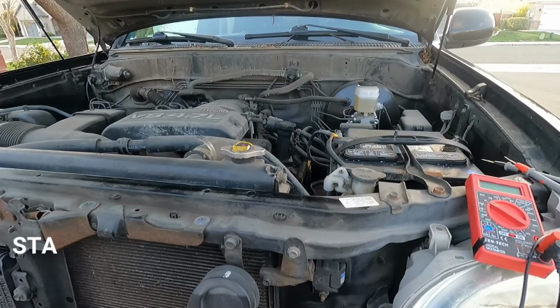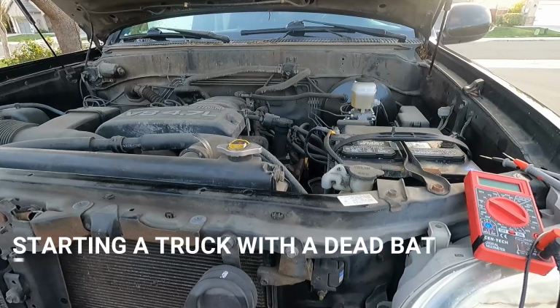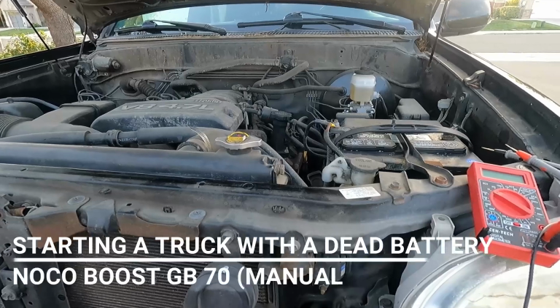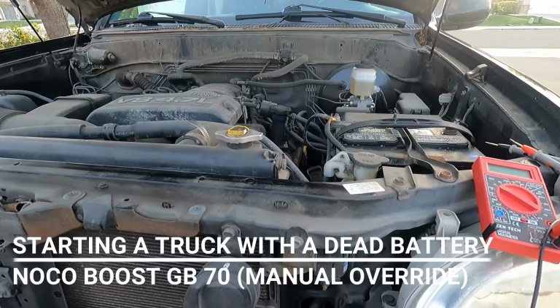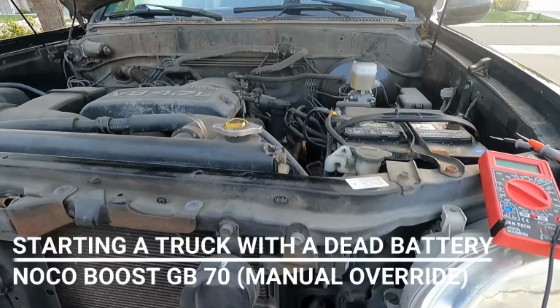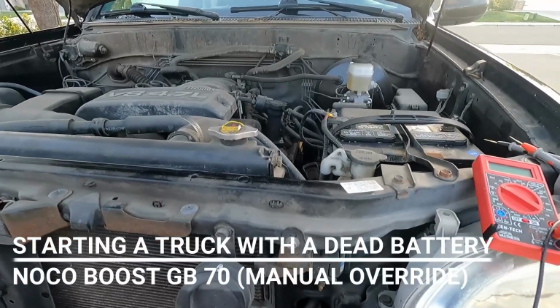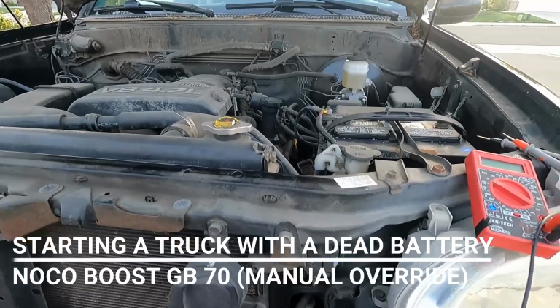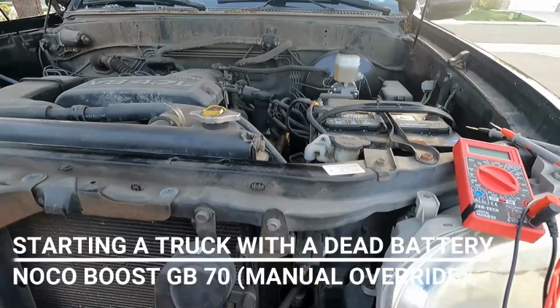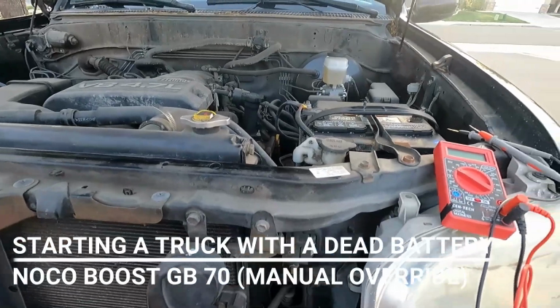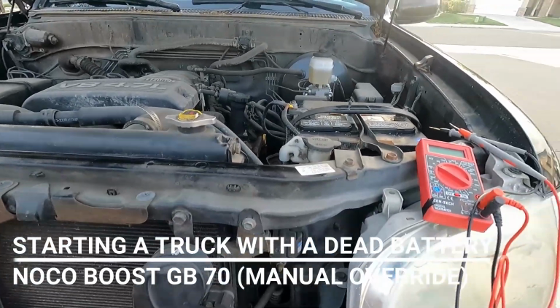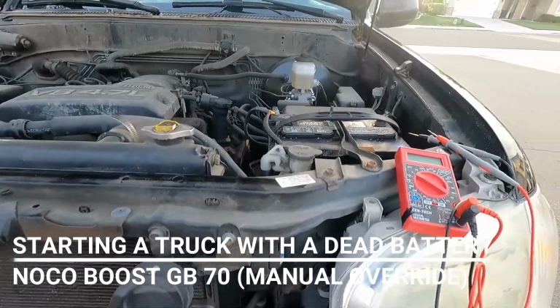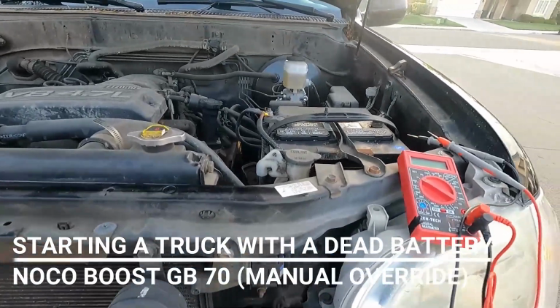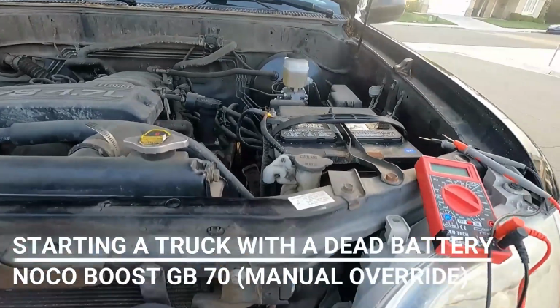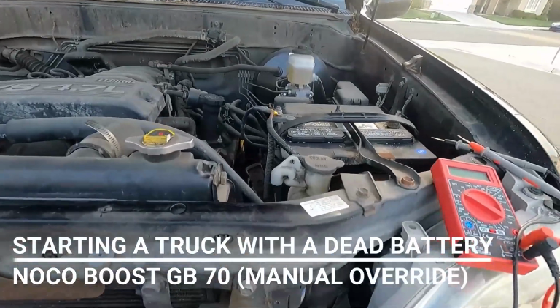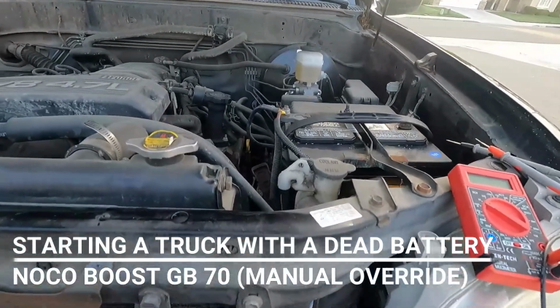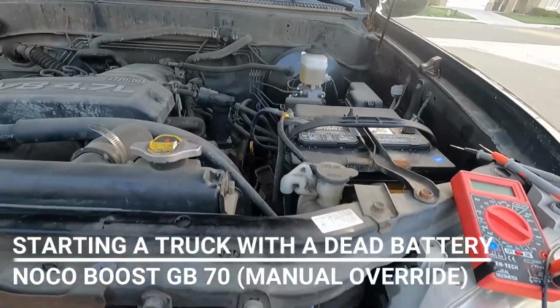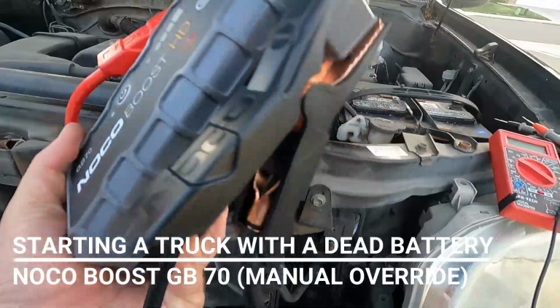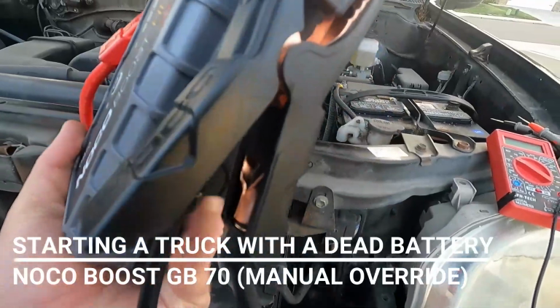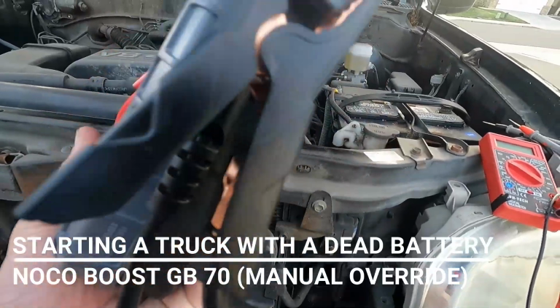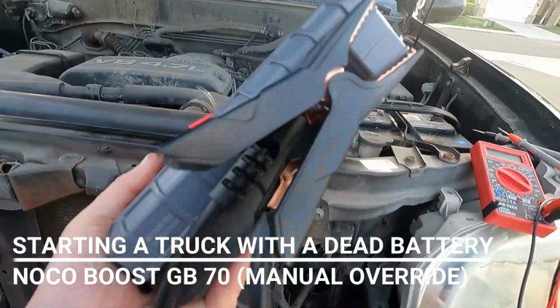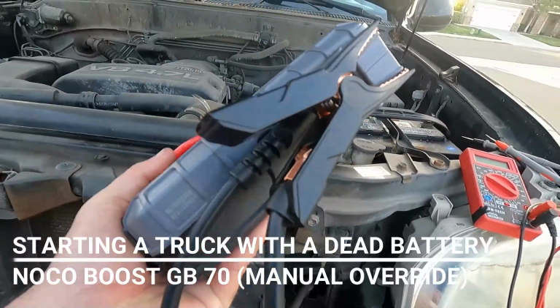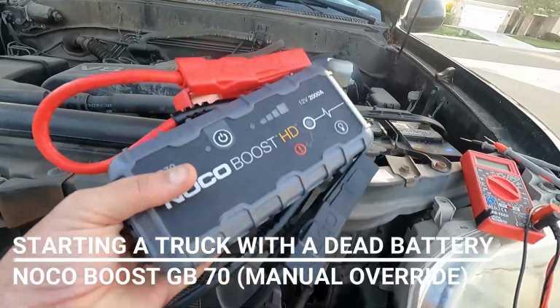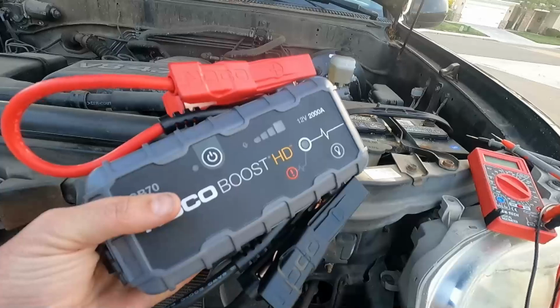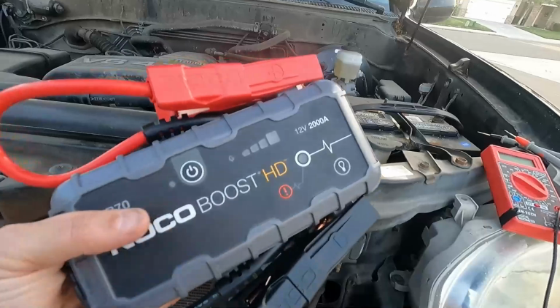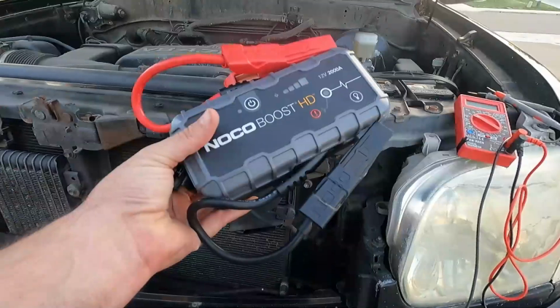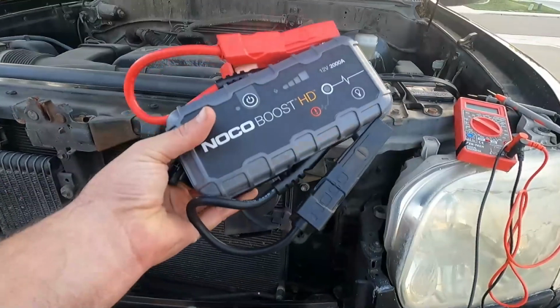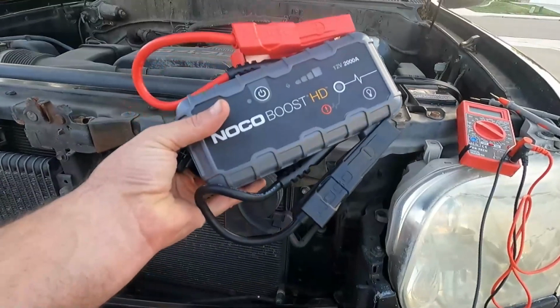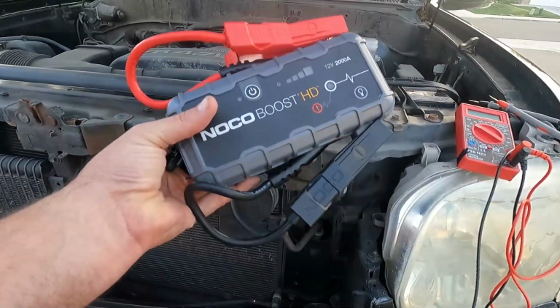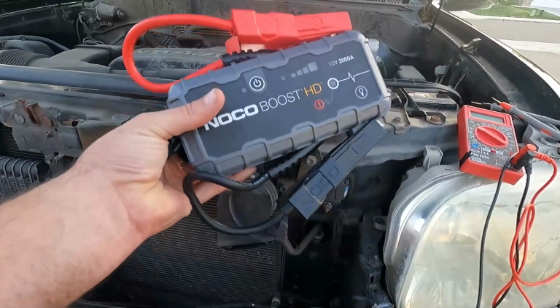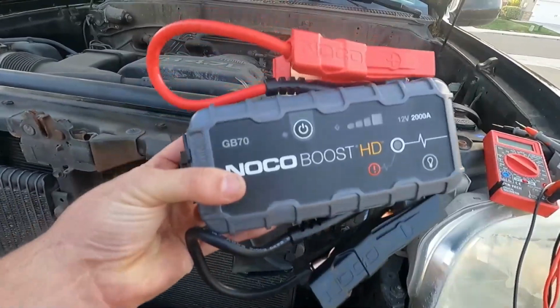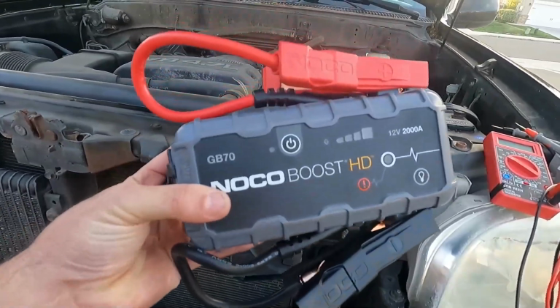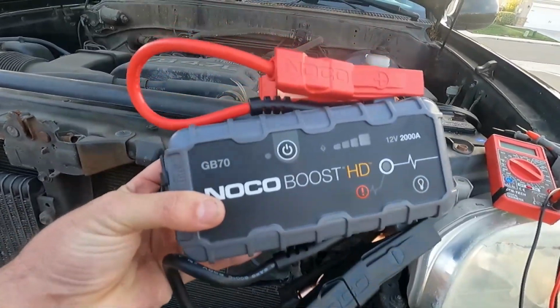Hey, what's up YouTube, down to Fix It Man. Got another quick video here for you. This is just a little portable jump starter, the Noco Boost GB70.